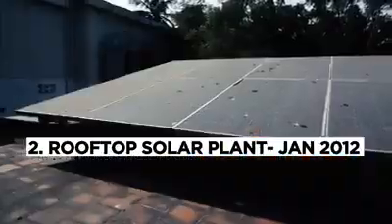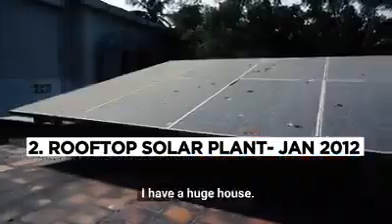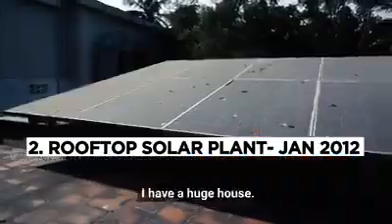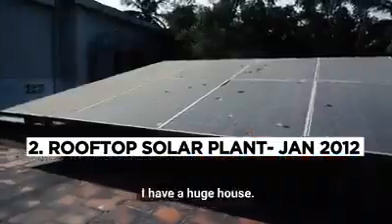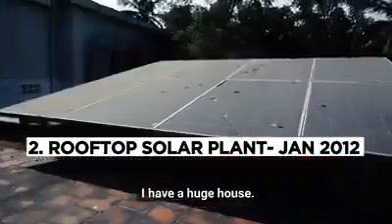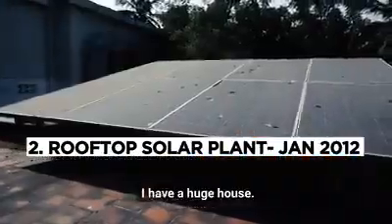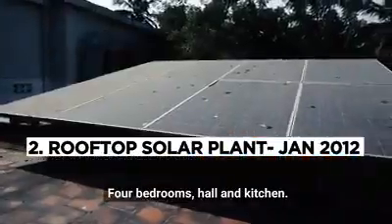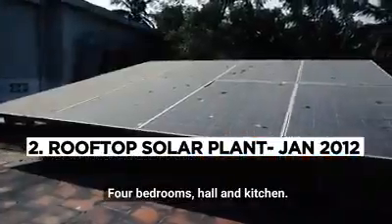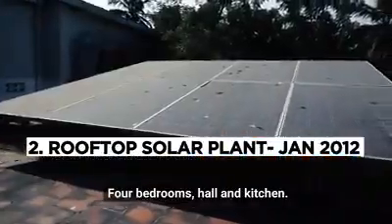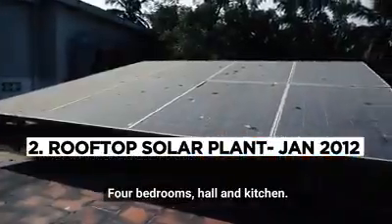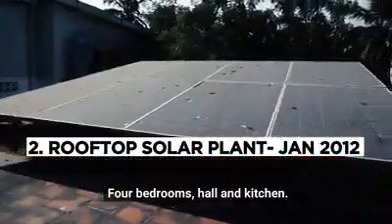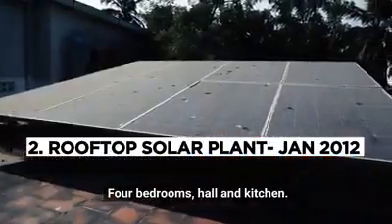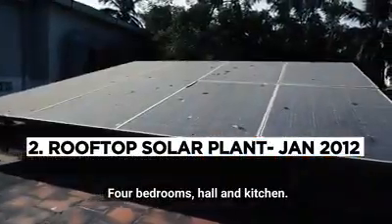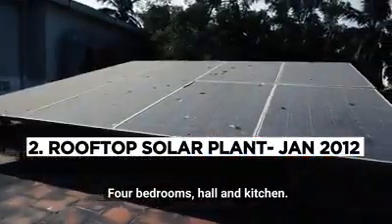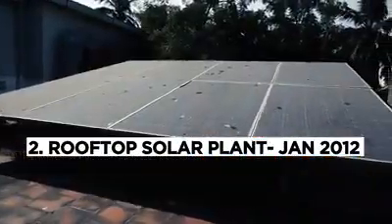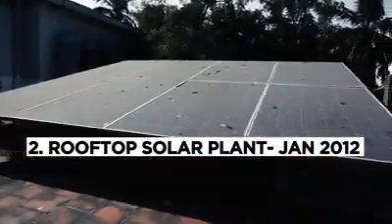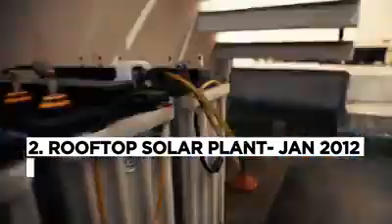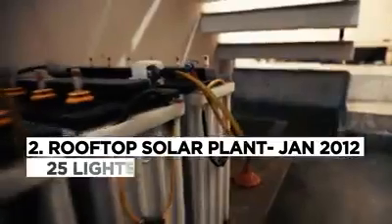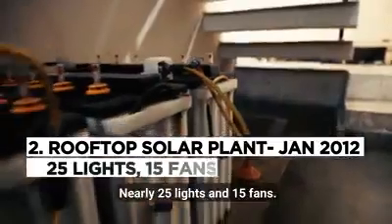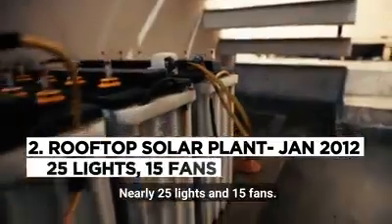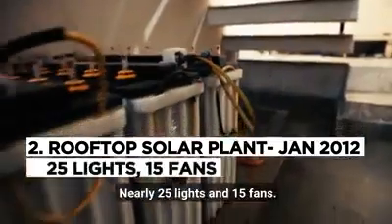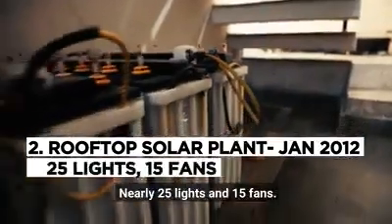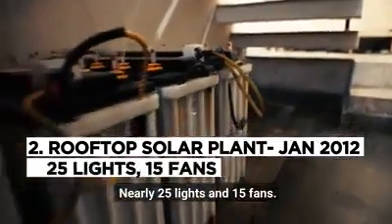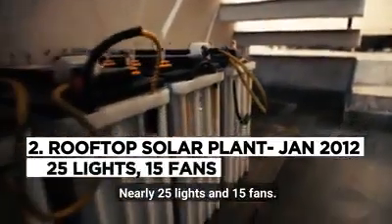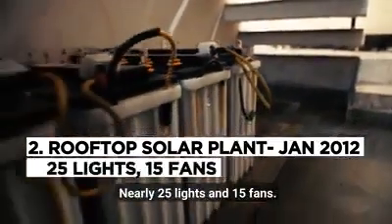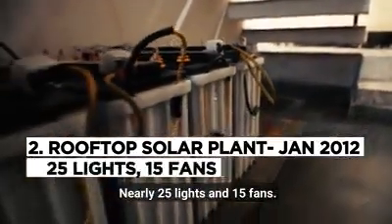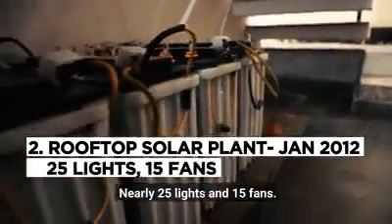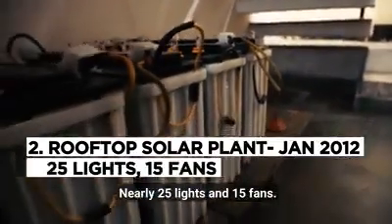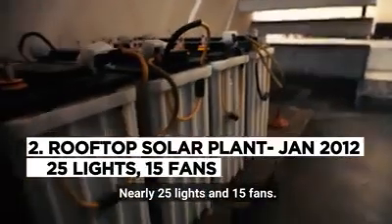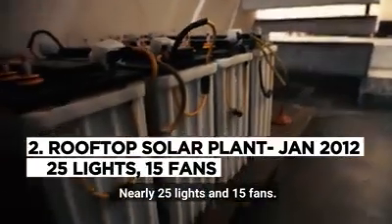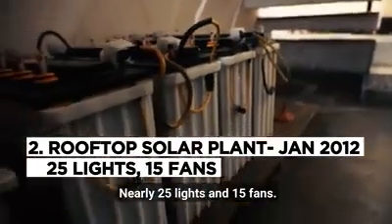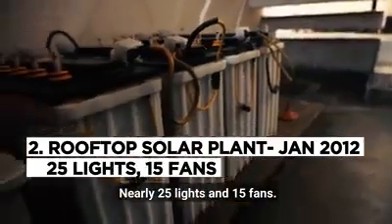I have a huge house — four bedroom, hall, kitchen. Nearly 25 lights and 15 fans.